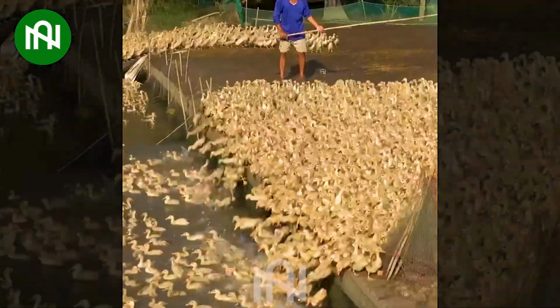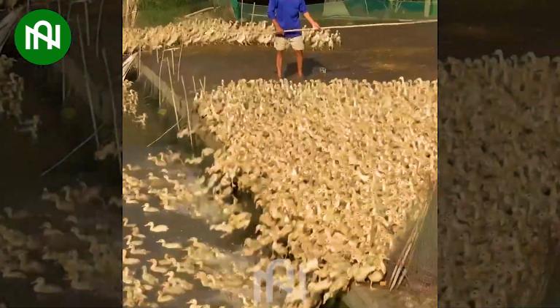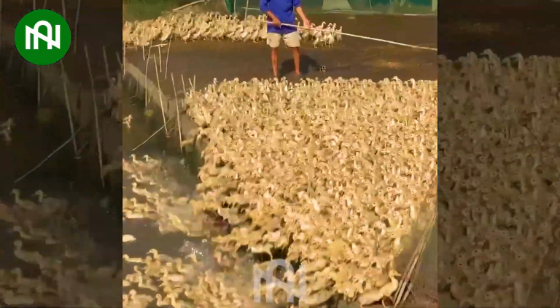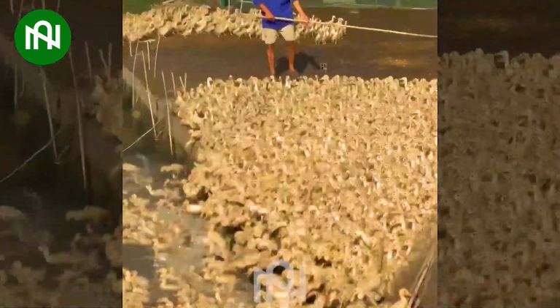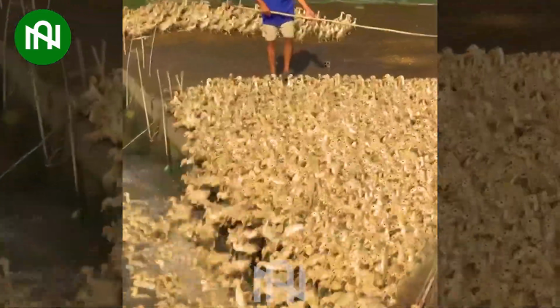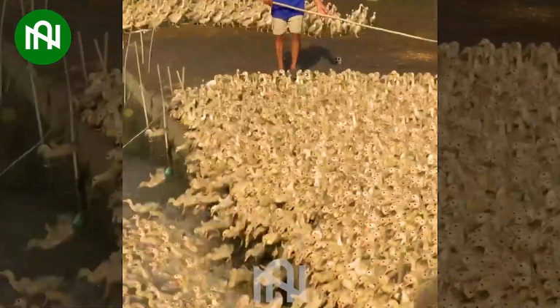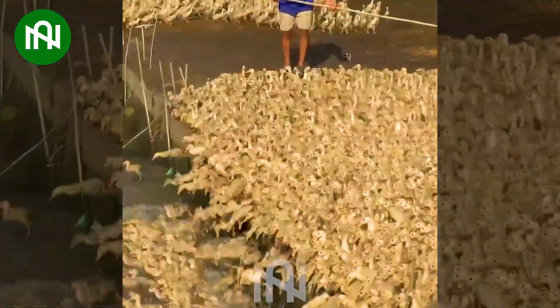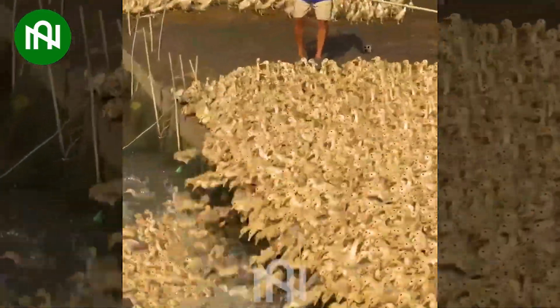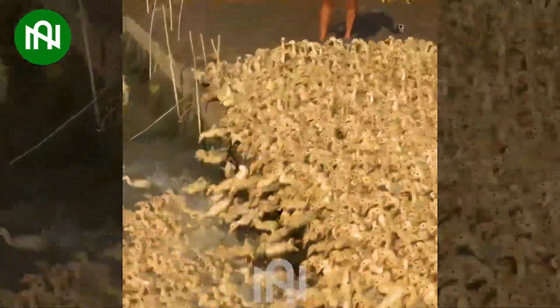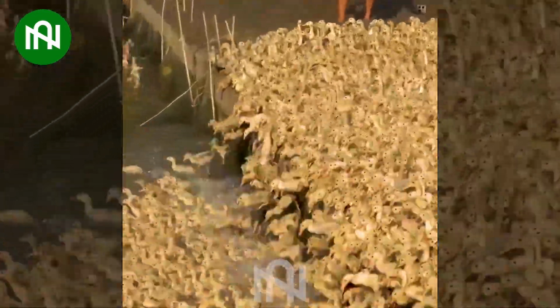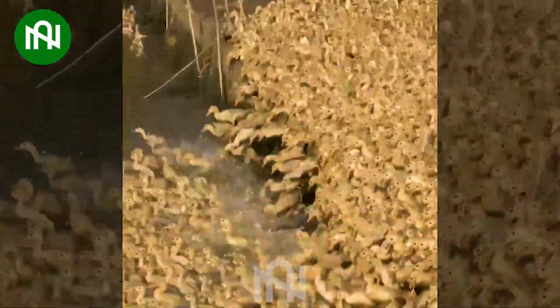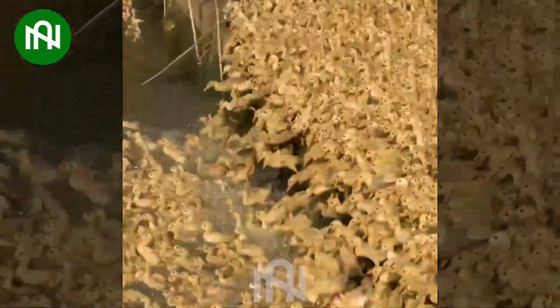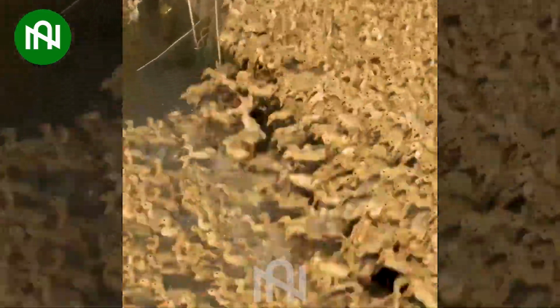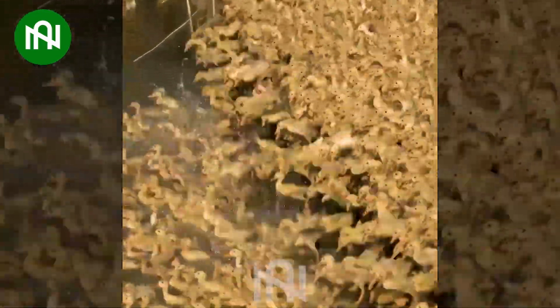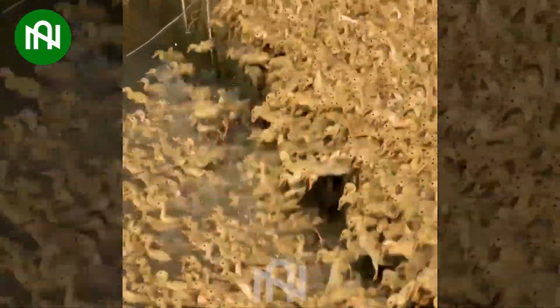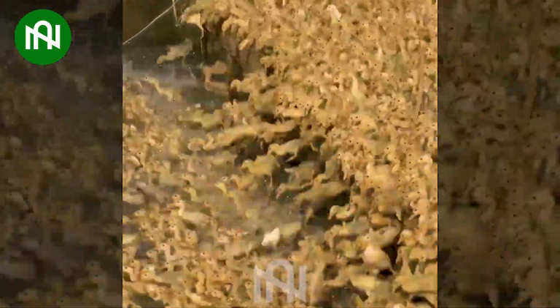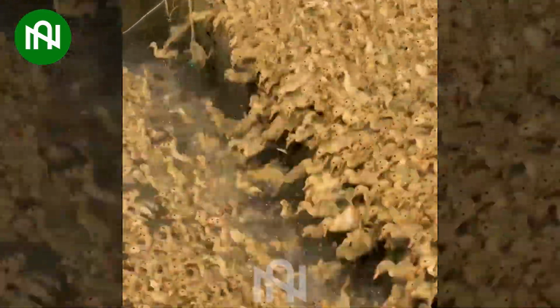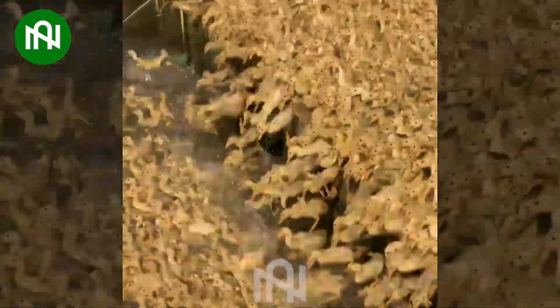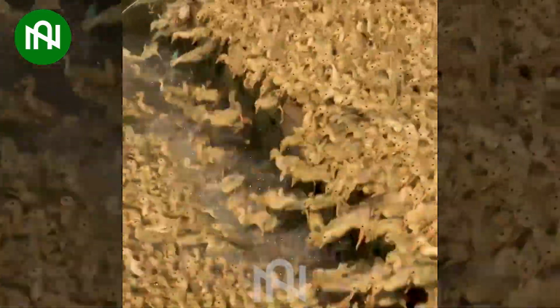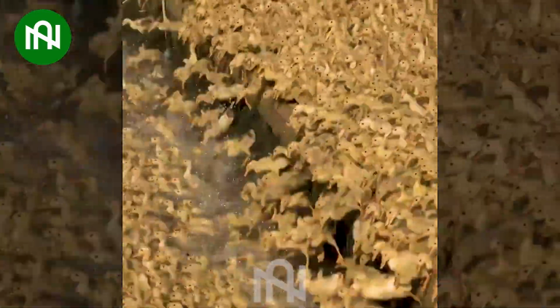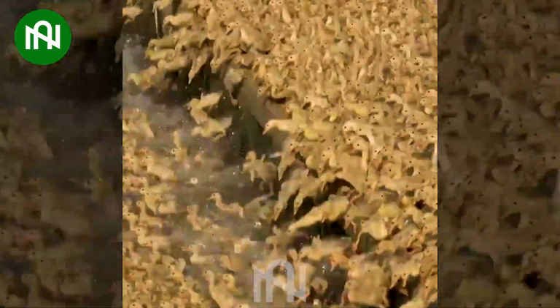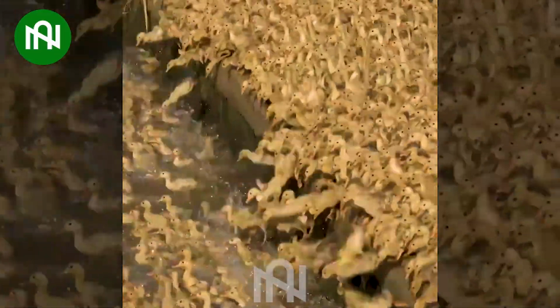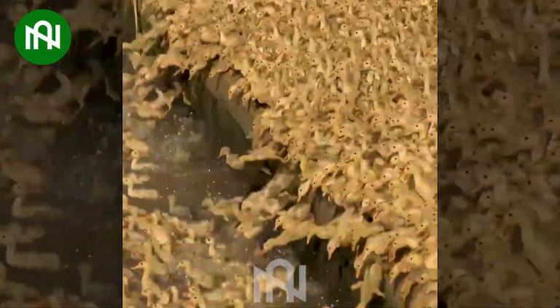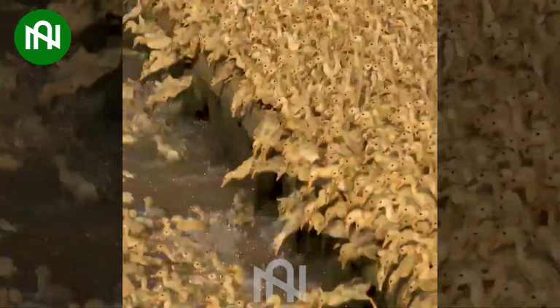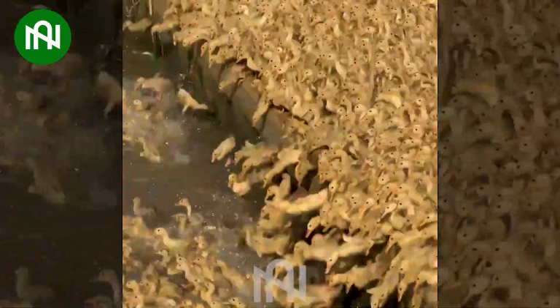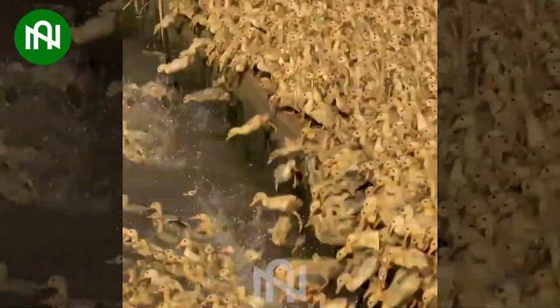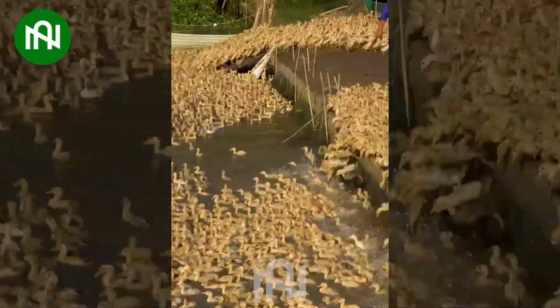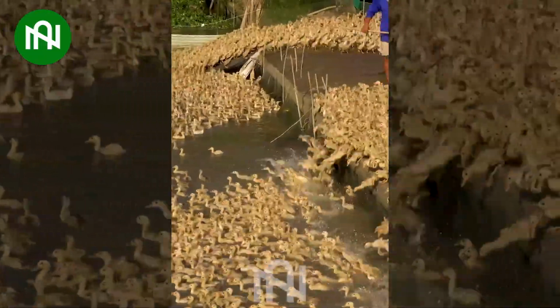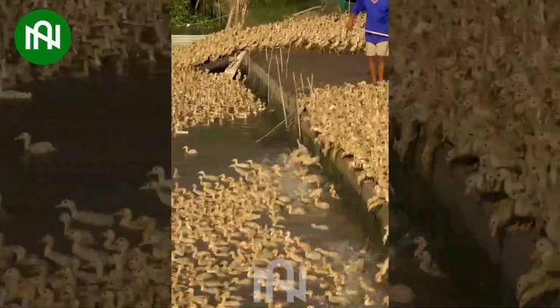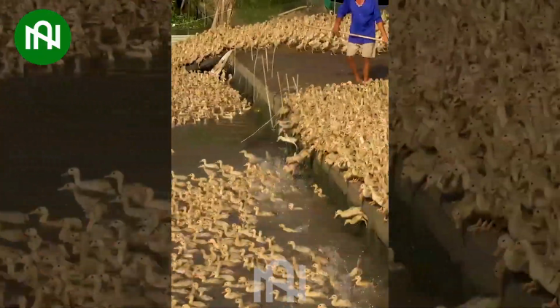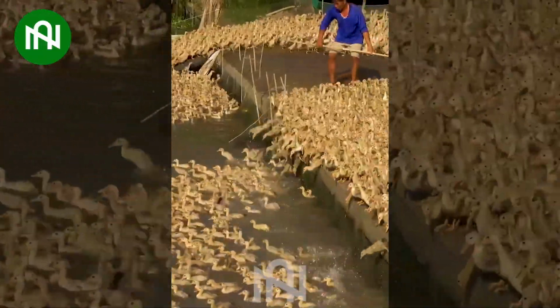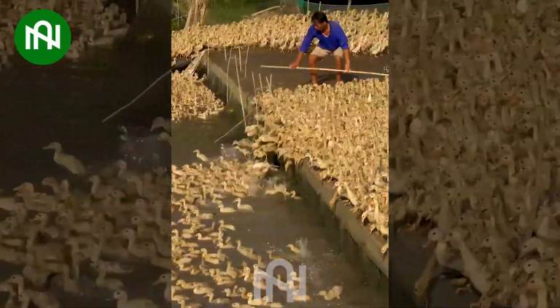Thousands of ducks move together in perfect harmony, akin to a disciplined army on the move.